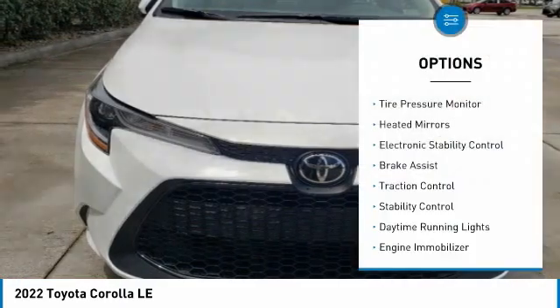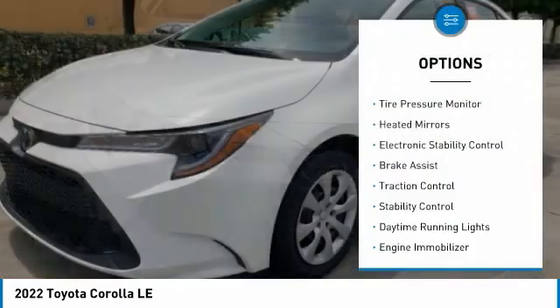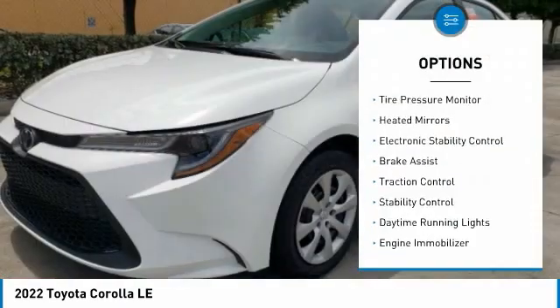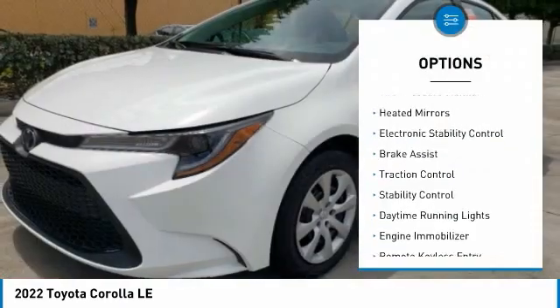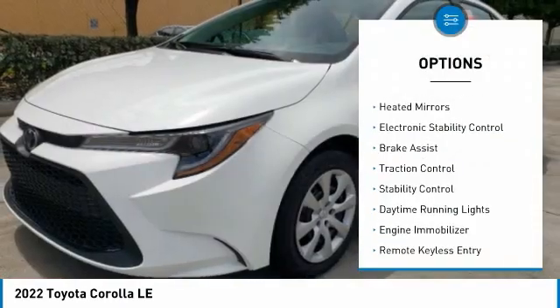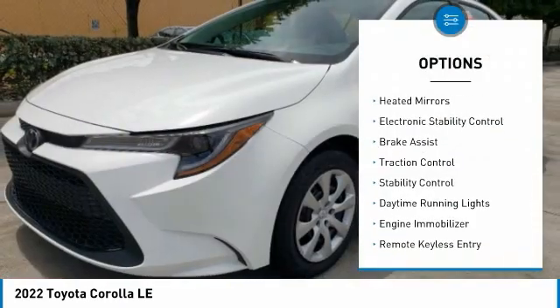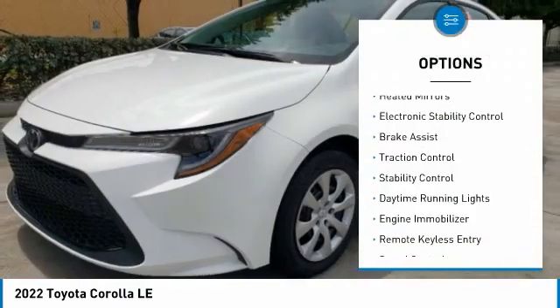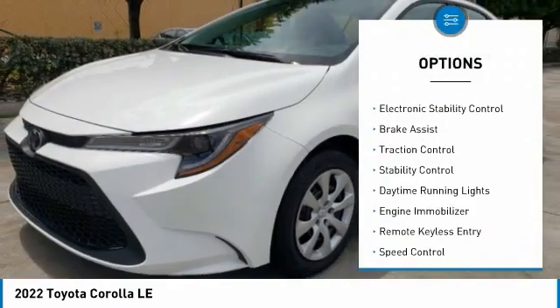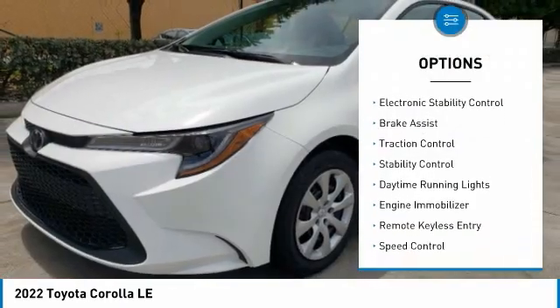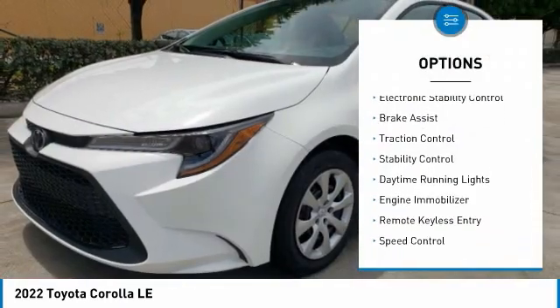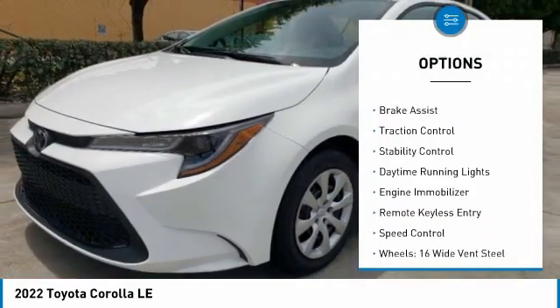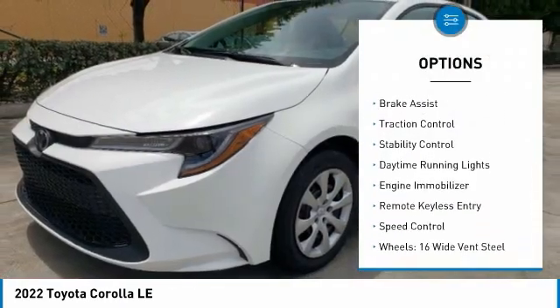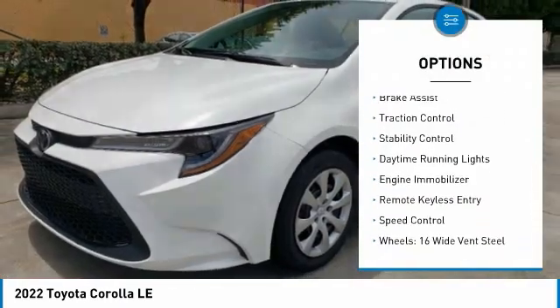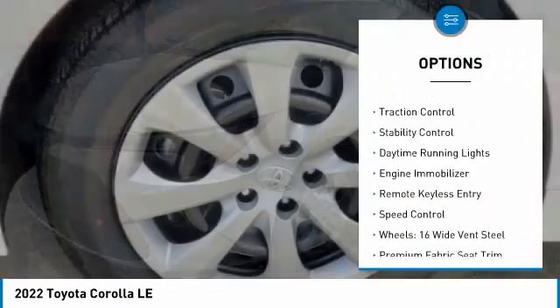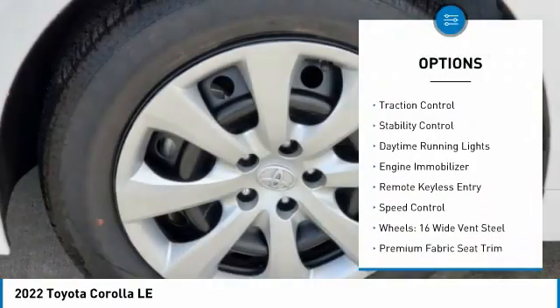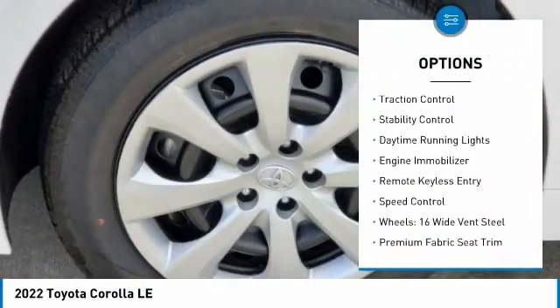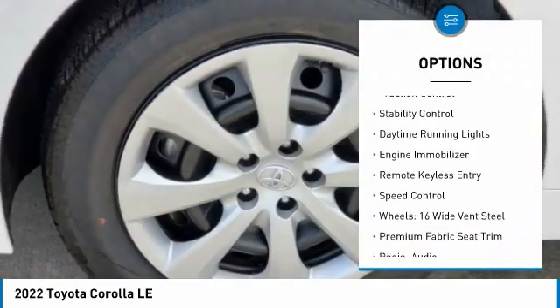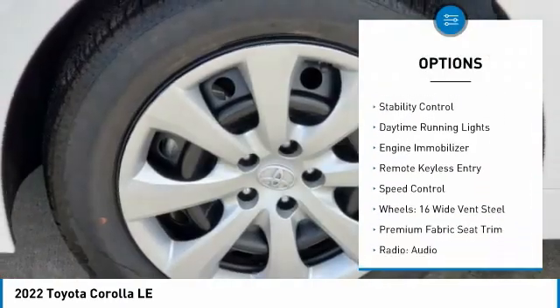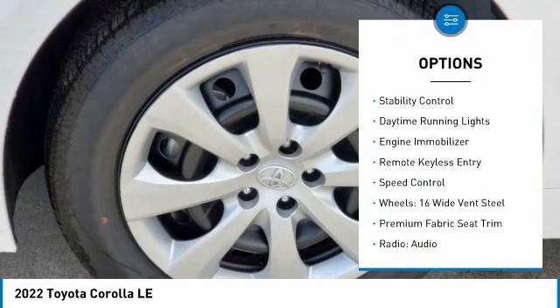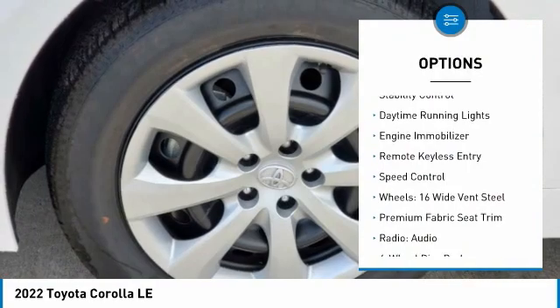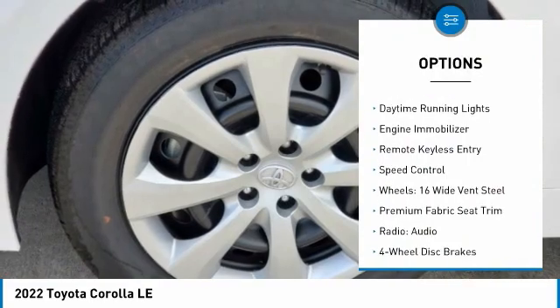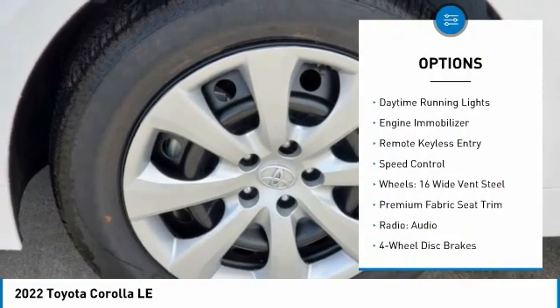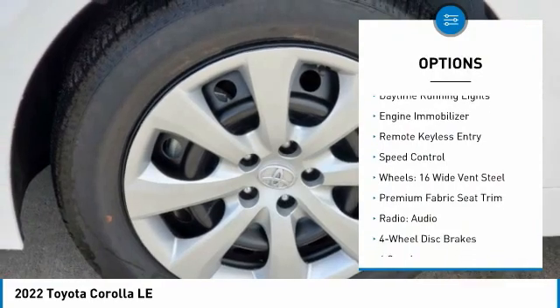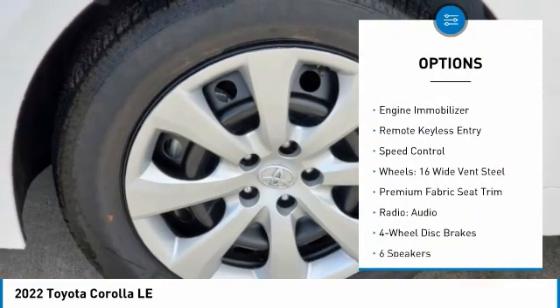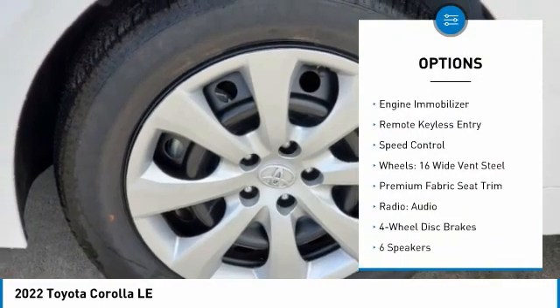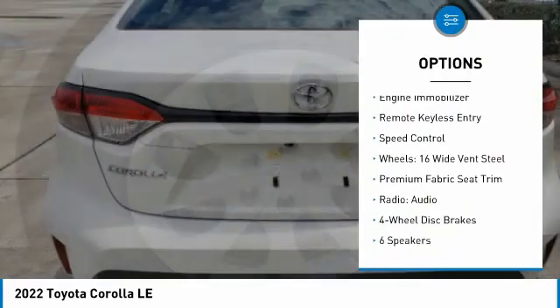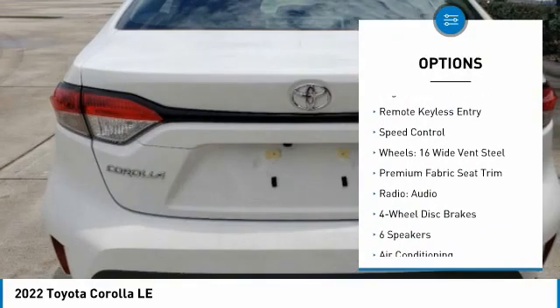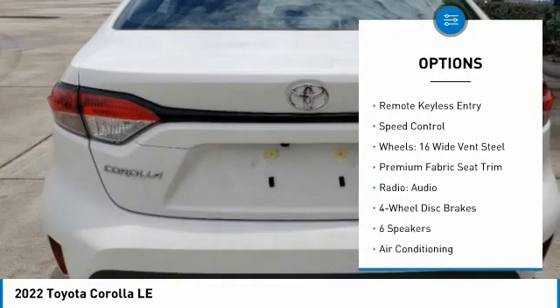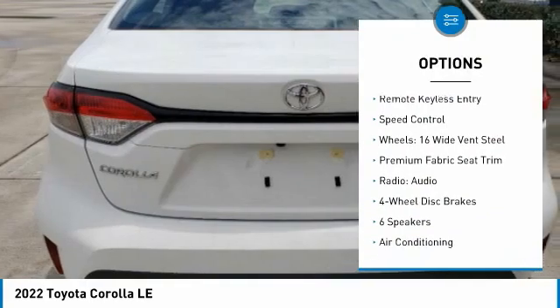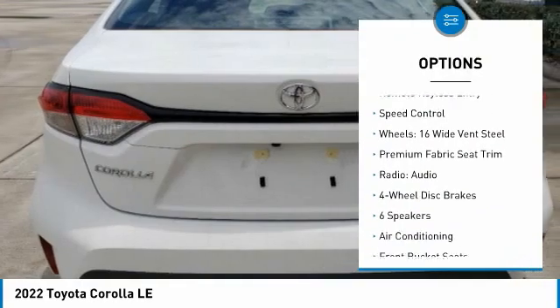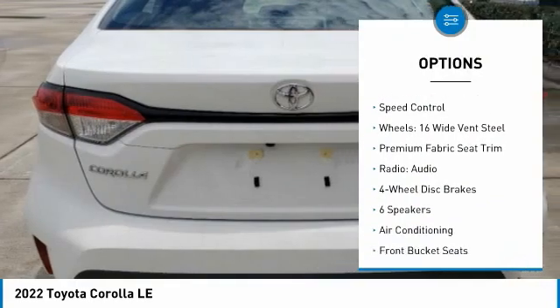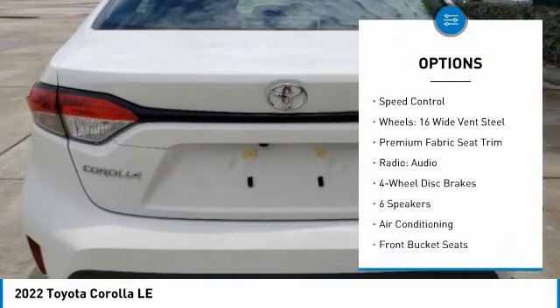Tire pressure monitor, heated mirrors, electronic stability control, brake assist, traction control, stability control.